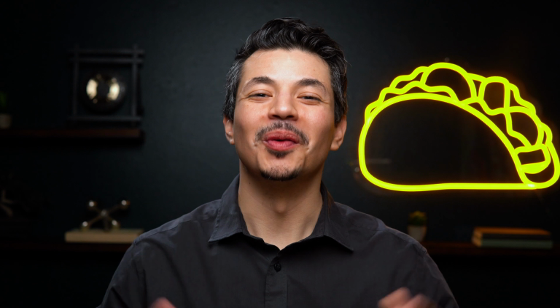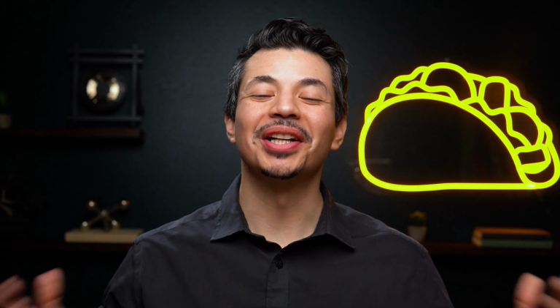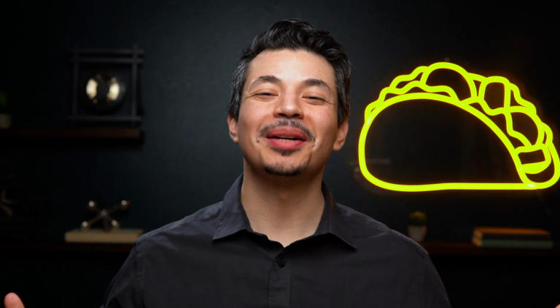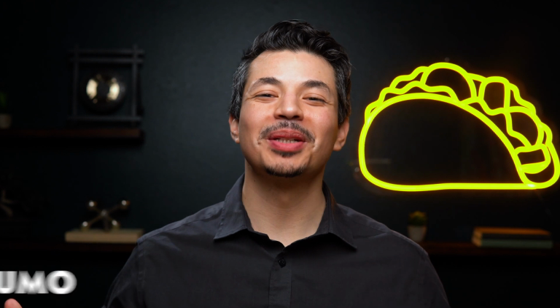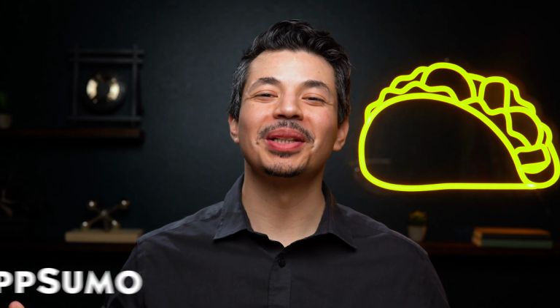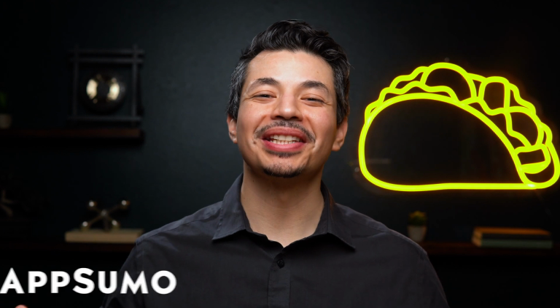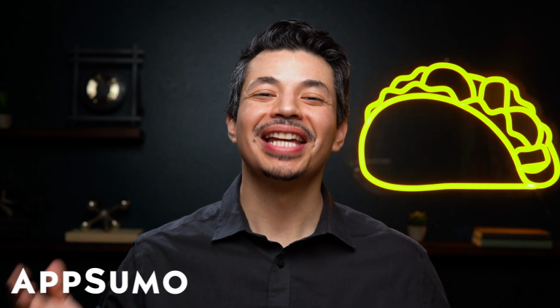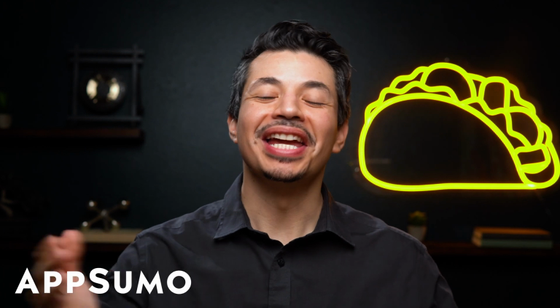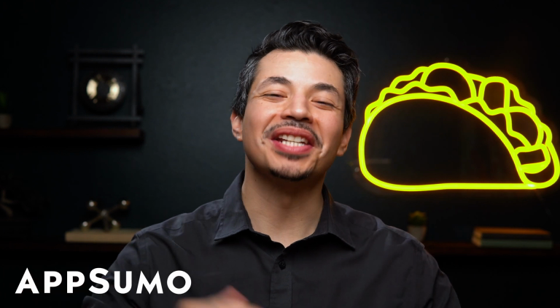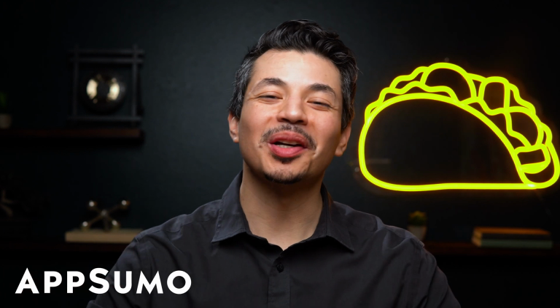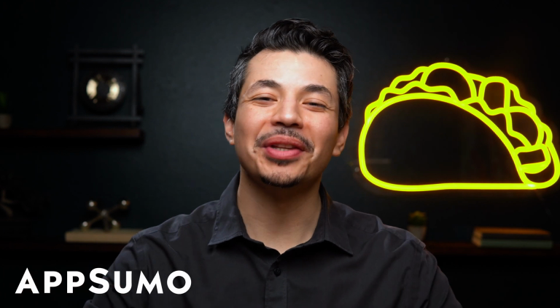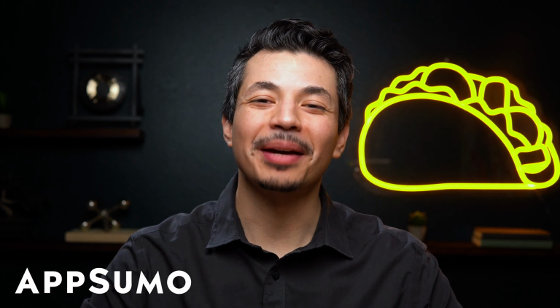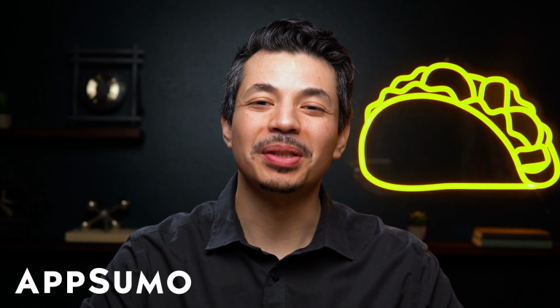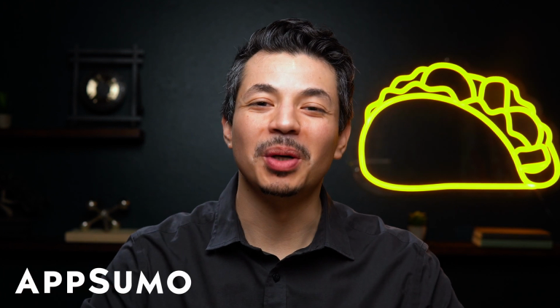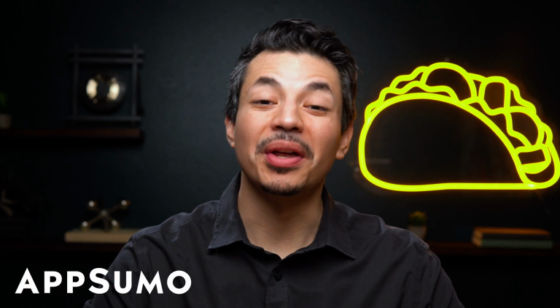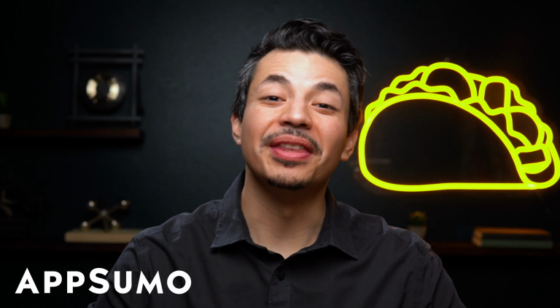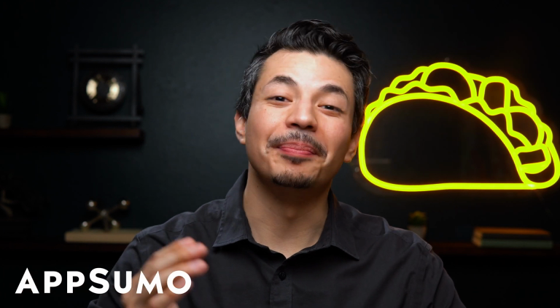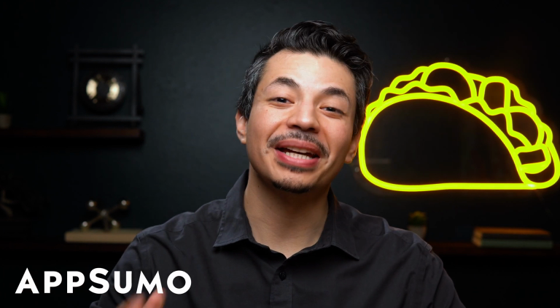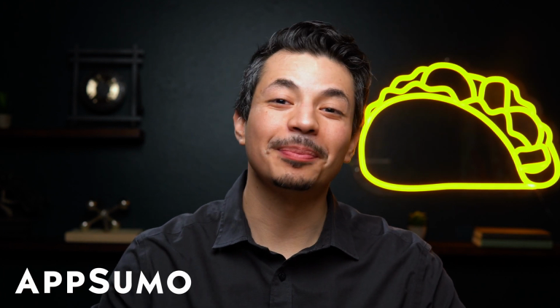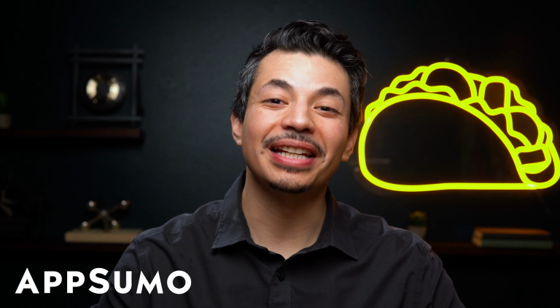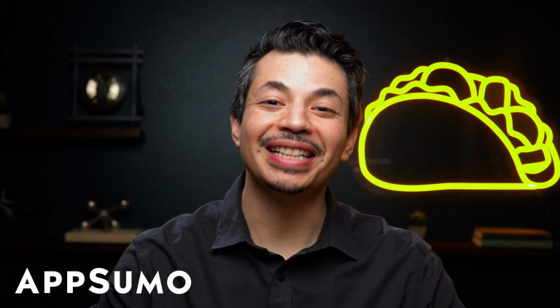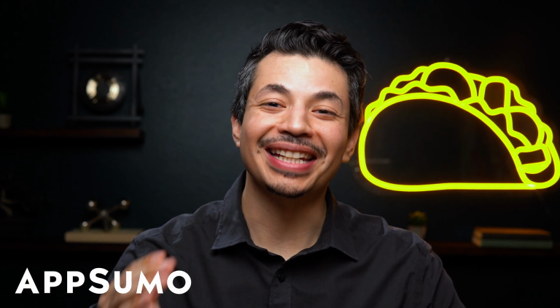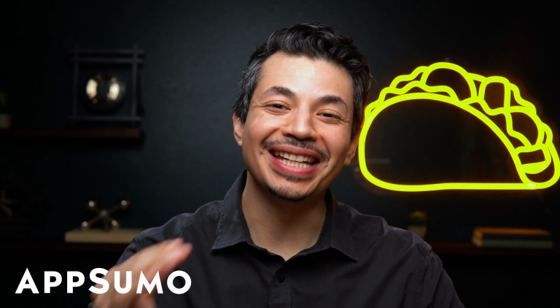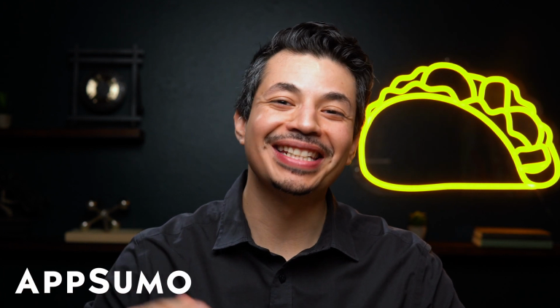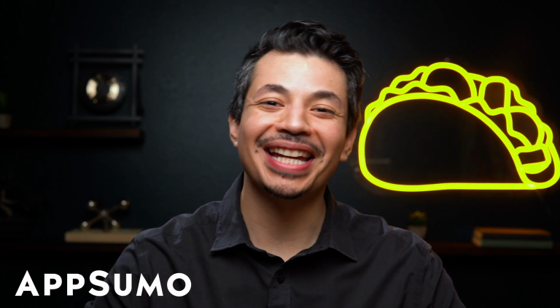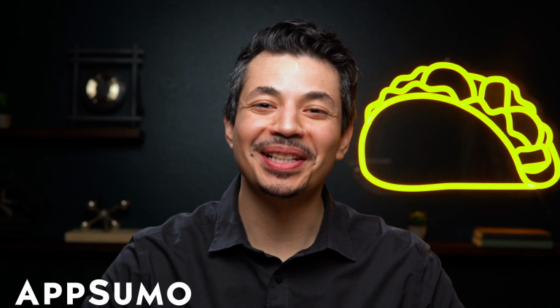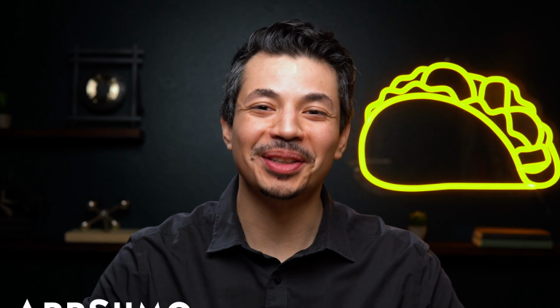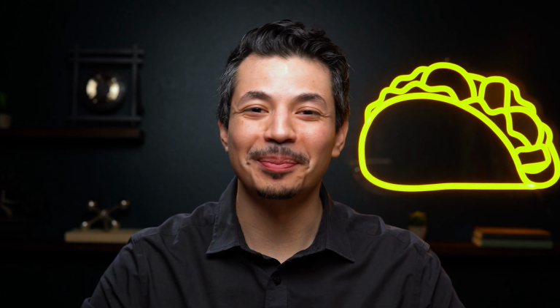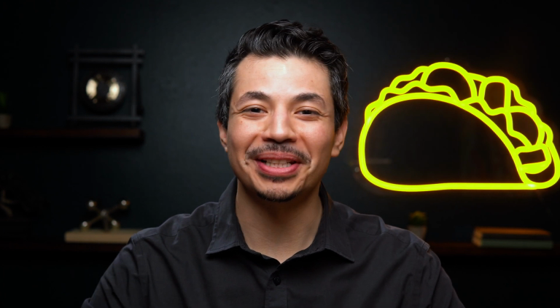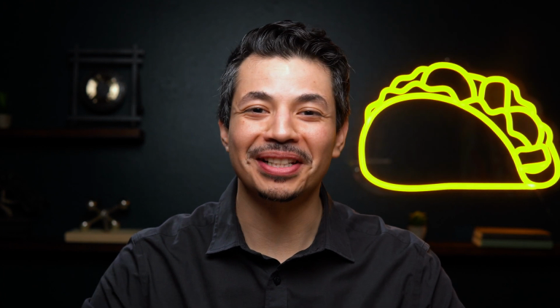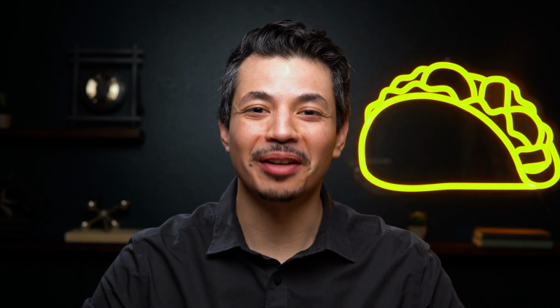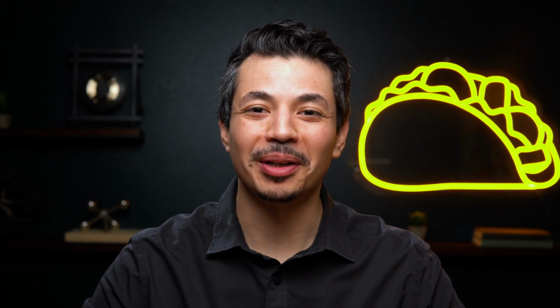What's up, Sumo-lings? It's Eric with AppSumo, the best place to get insane deals on business software.